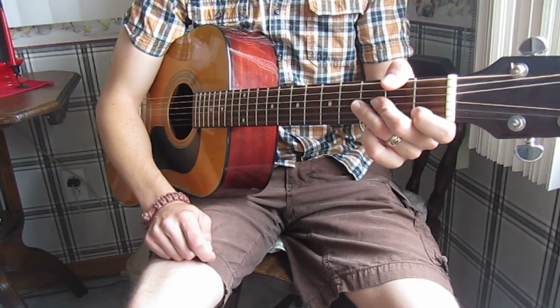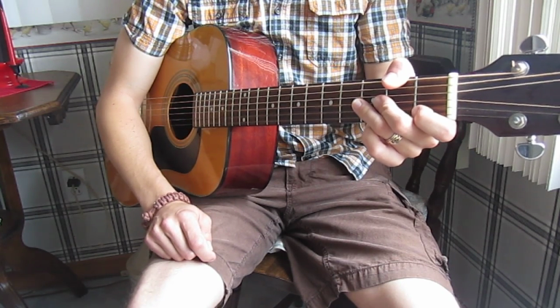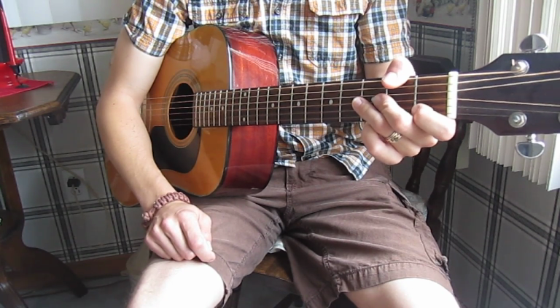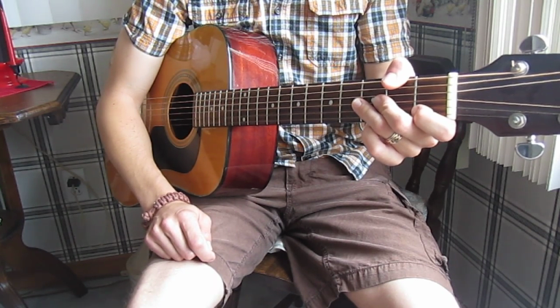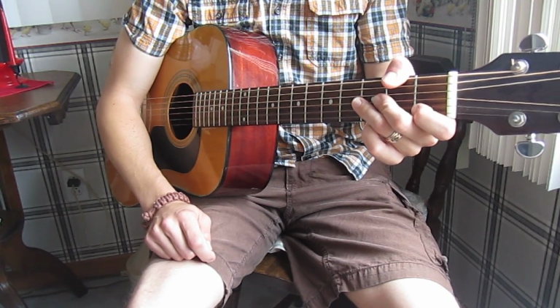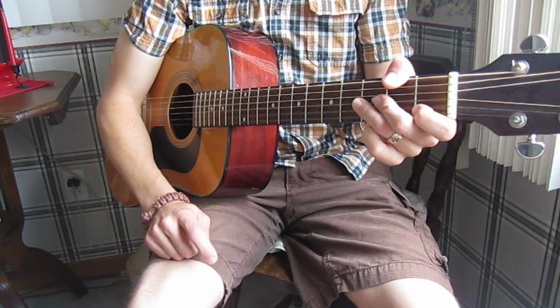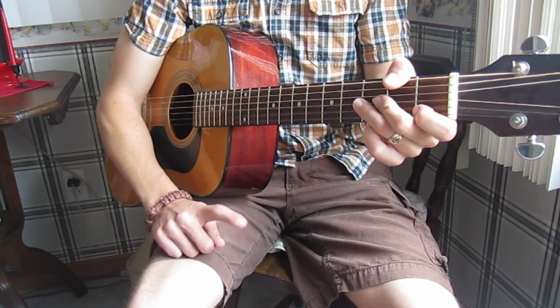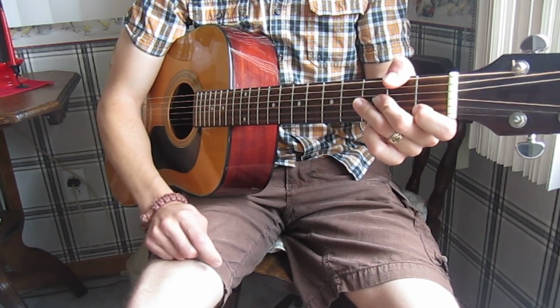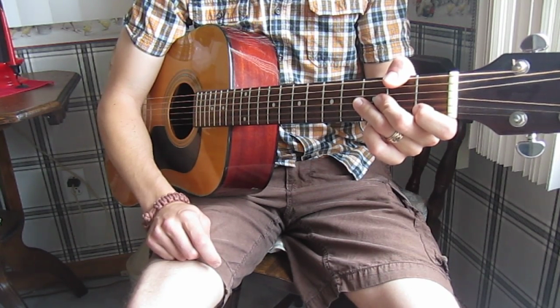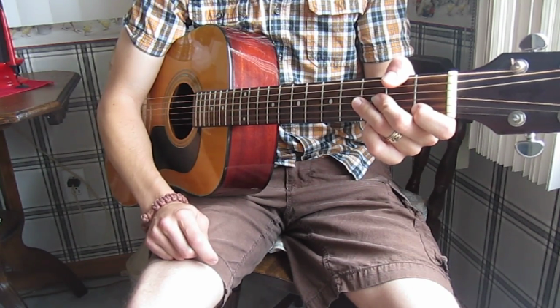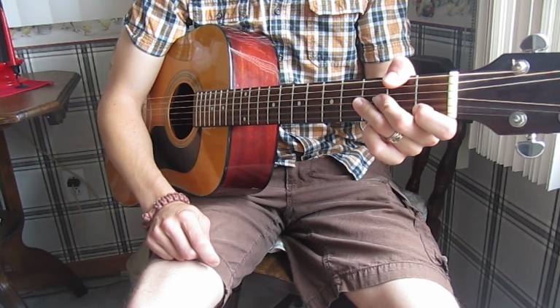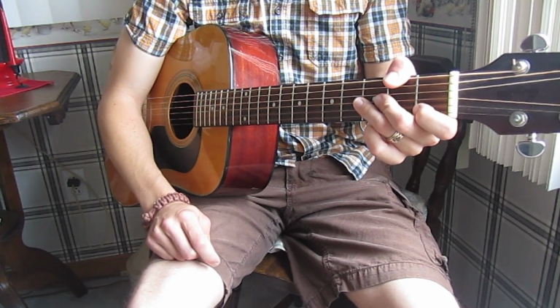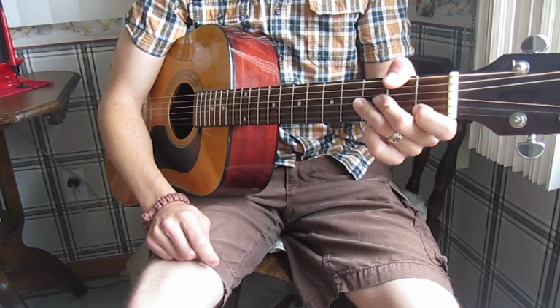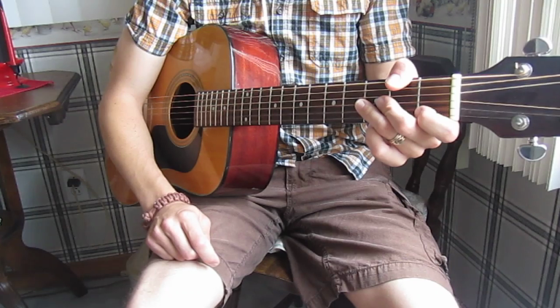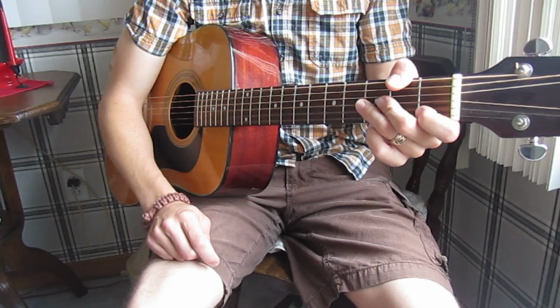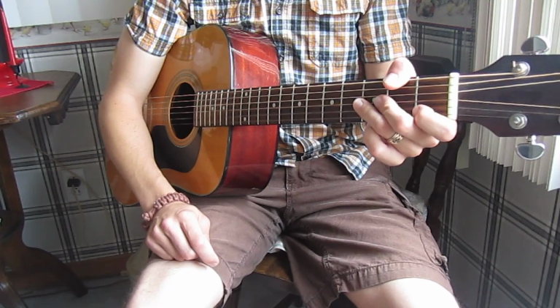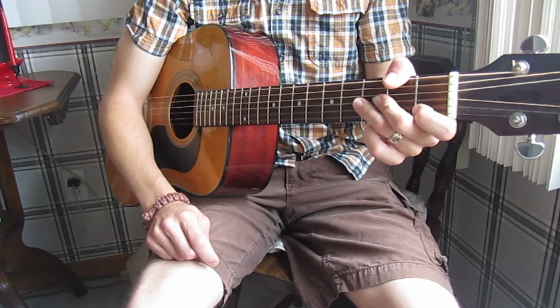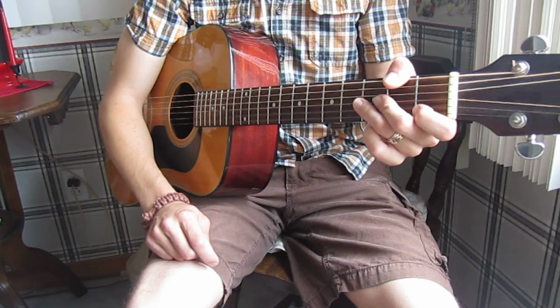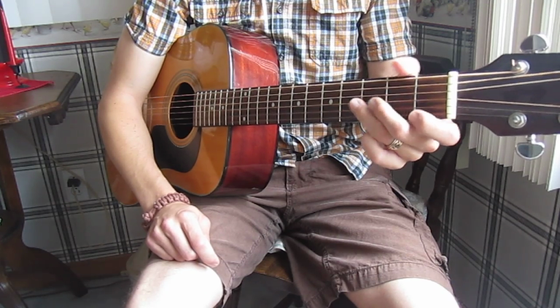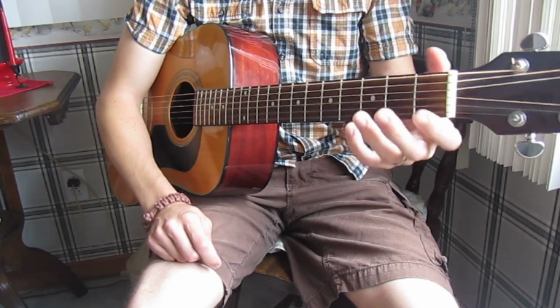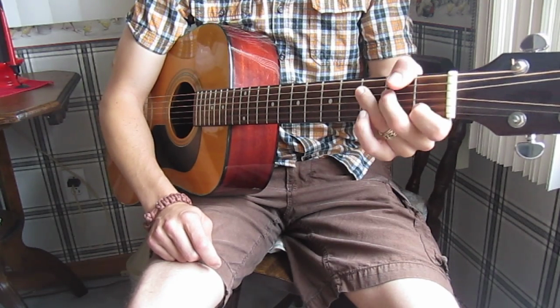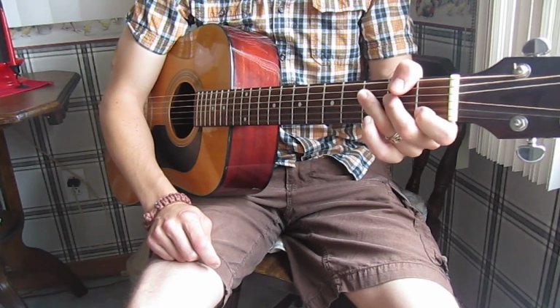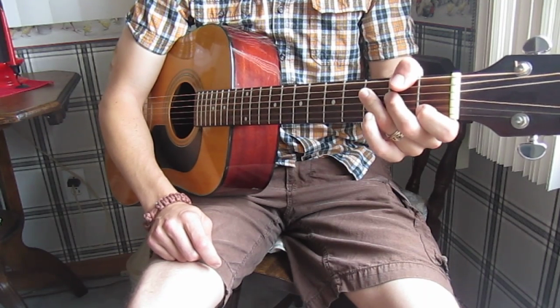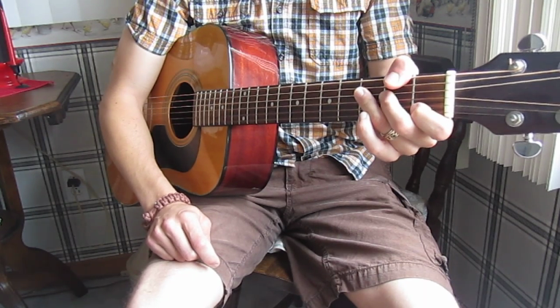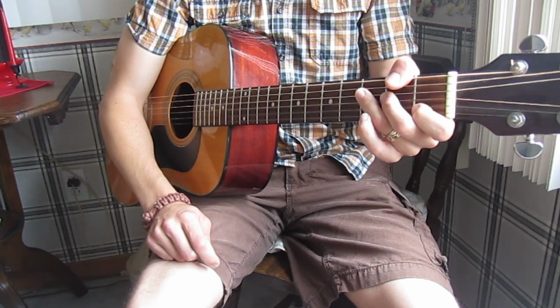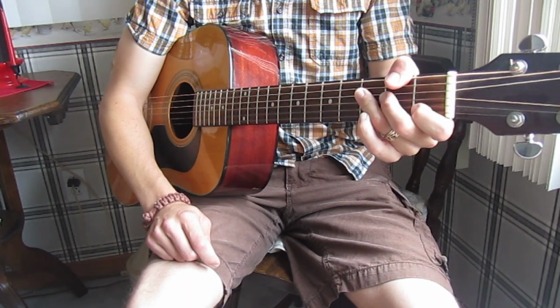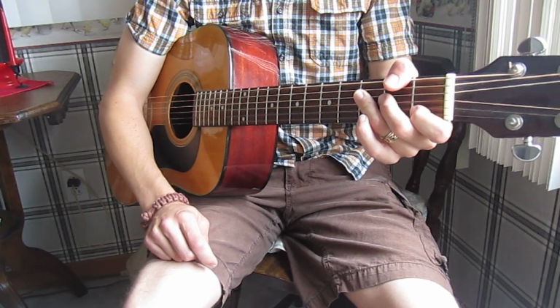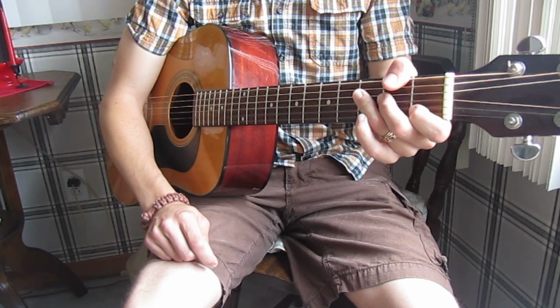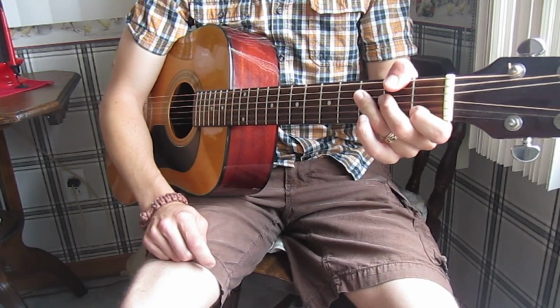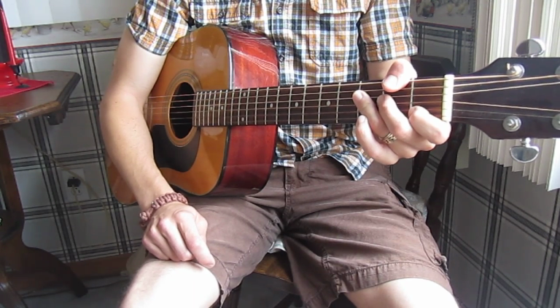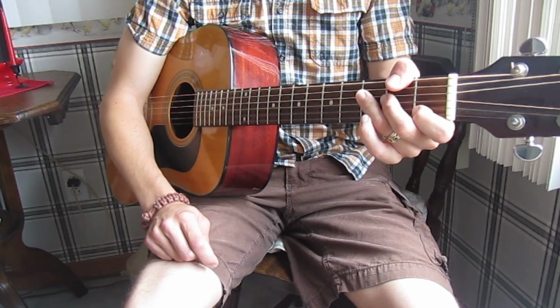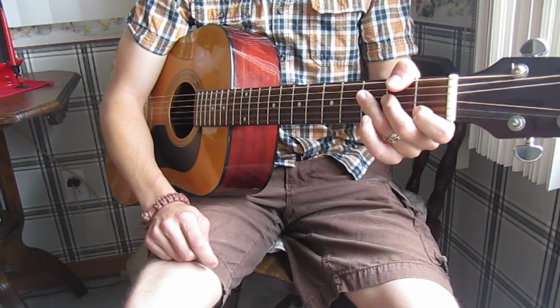You can also follow along with my full length video of the entire song, which is on mandolin again, but once you know the chords on guitar, you can follow along with that as well.